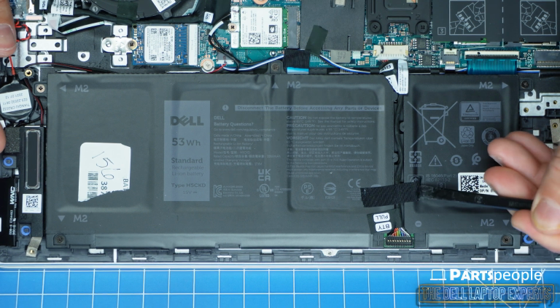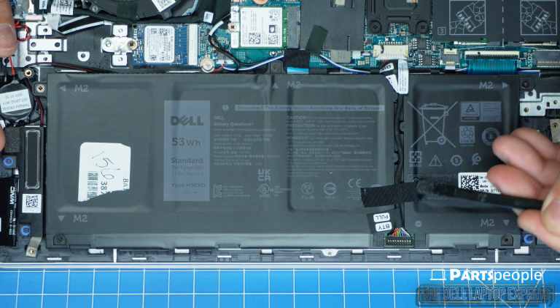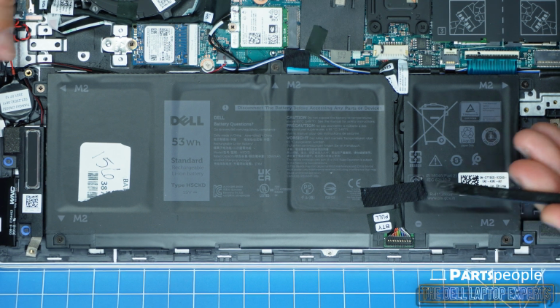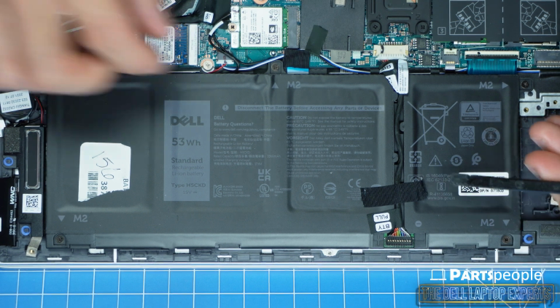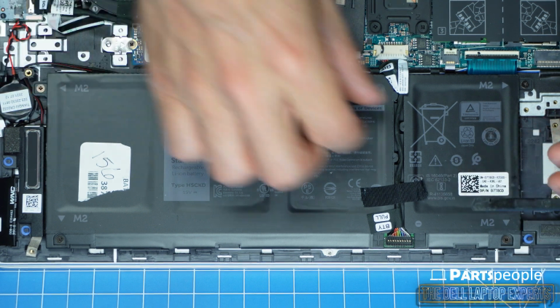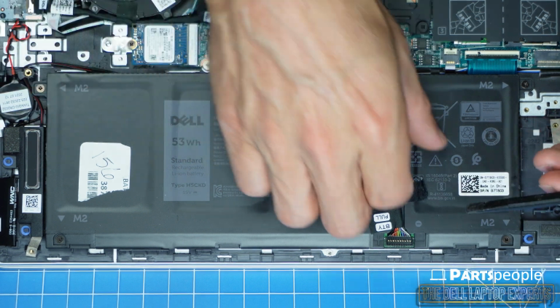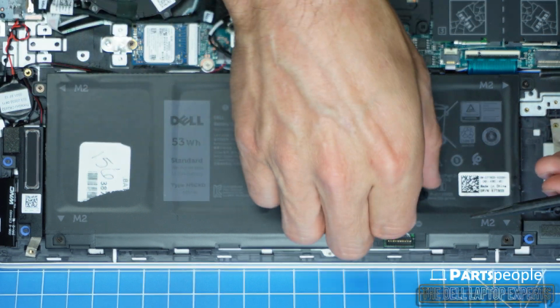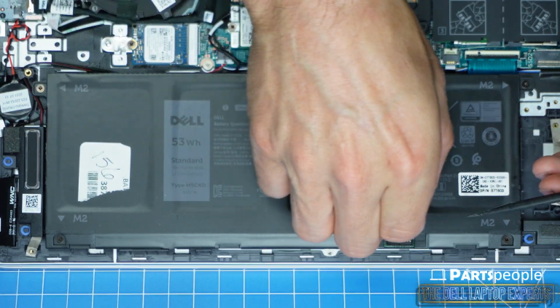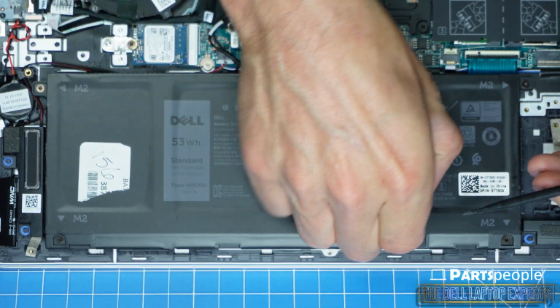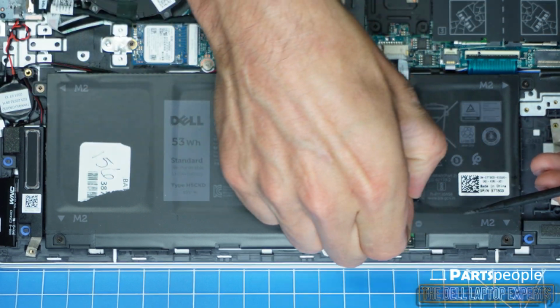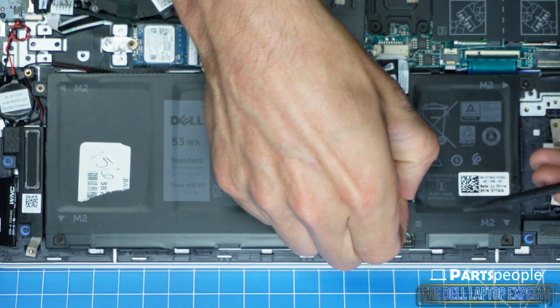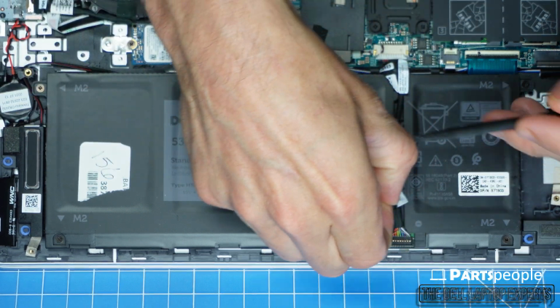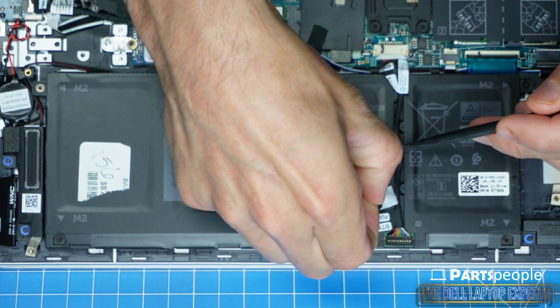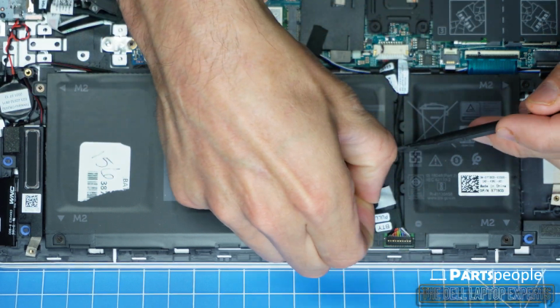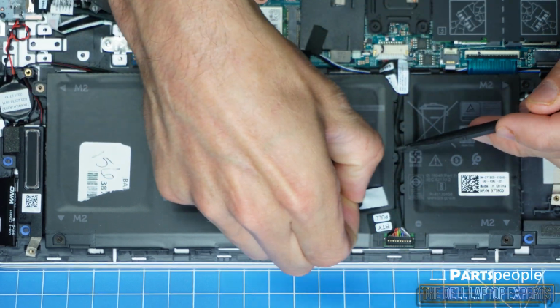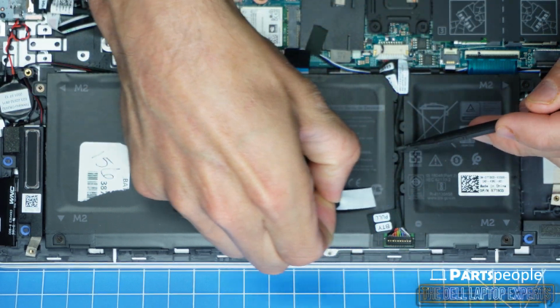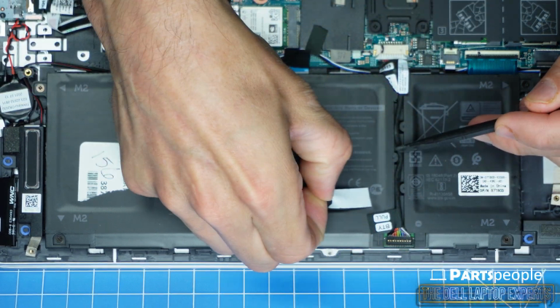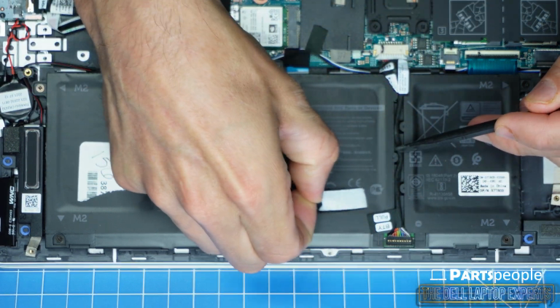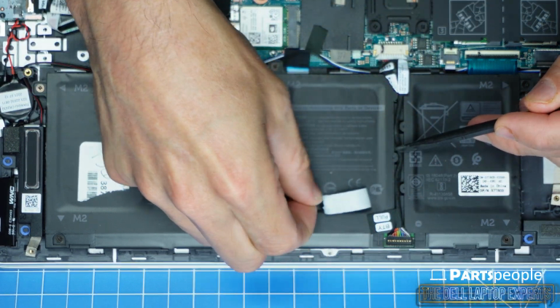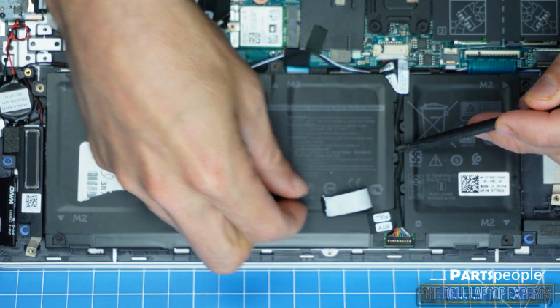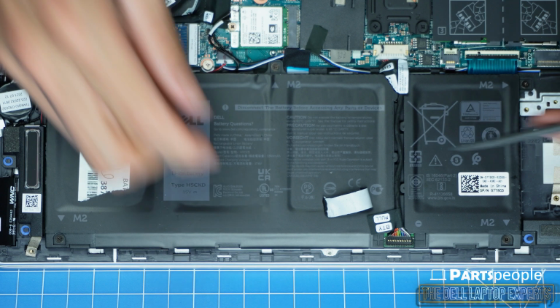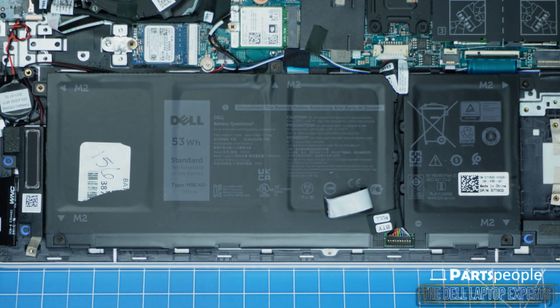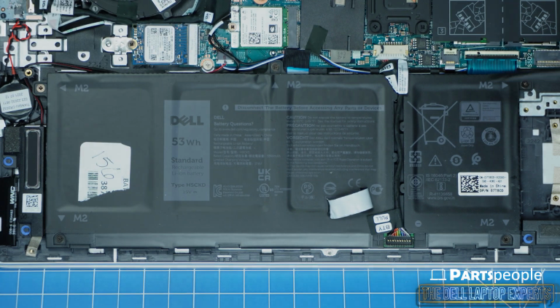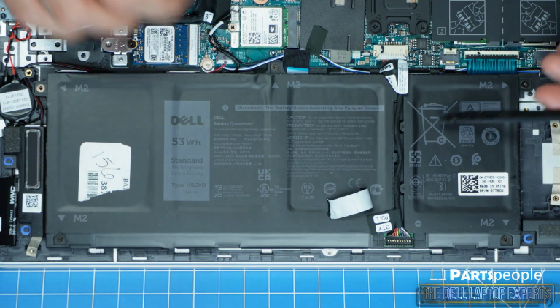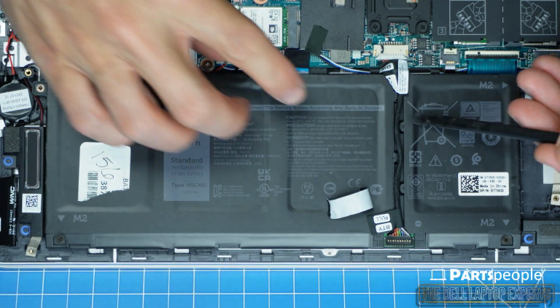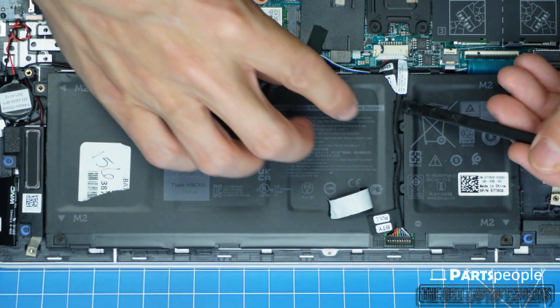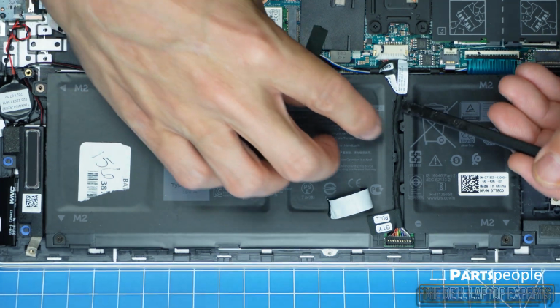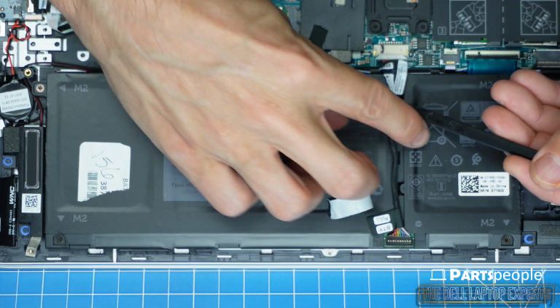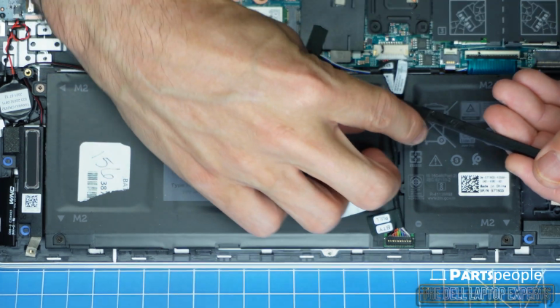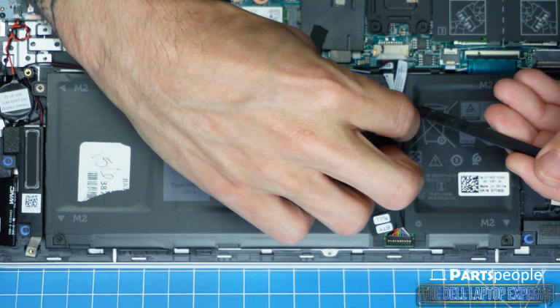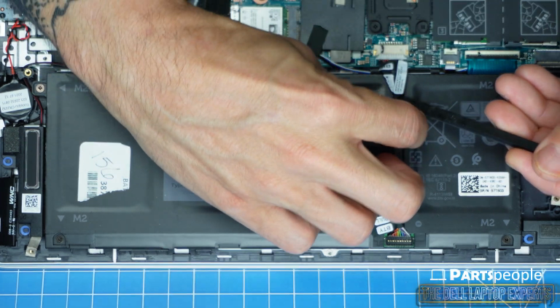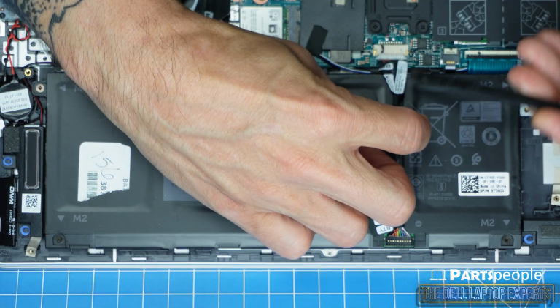Disconnecting your battery is important when performing internal repairs of any kind to protect your laptop from electrical damage.